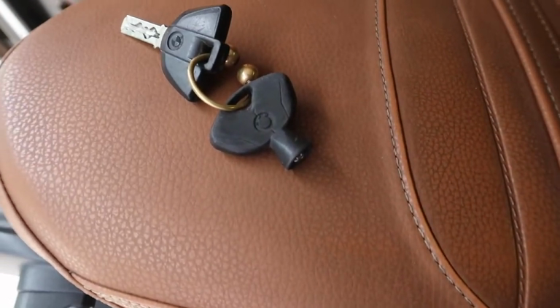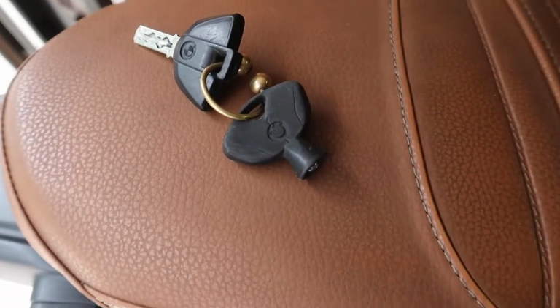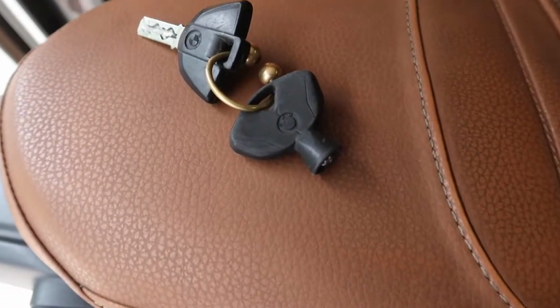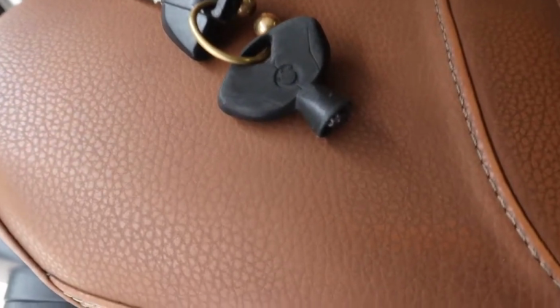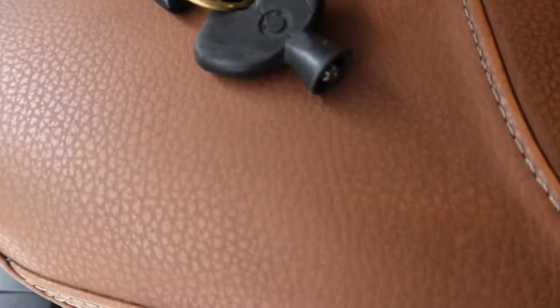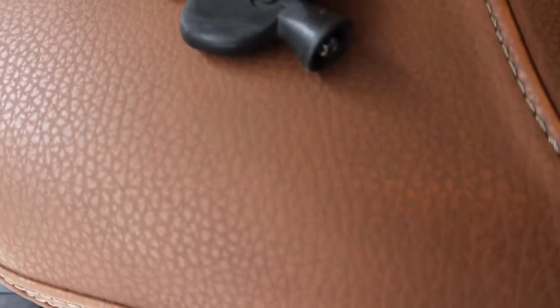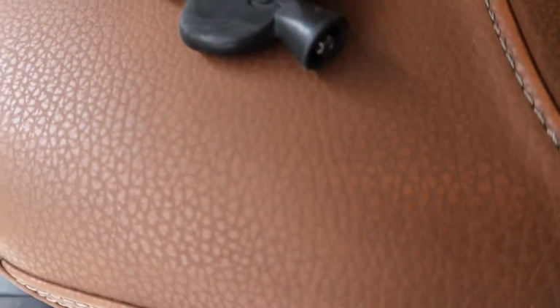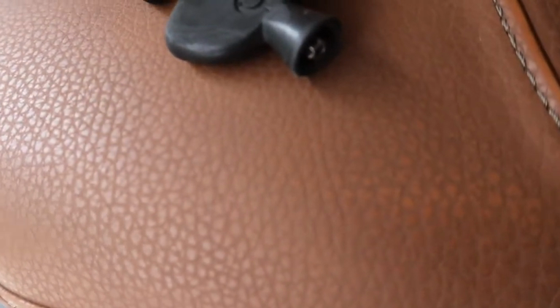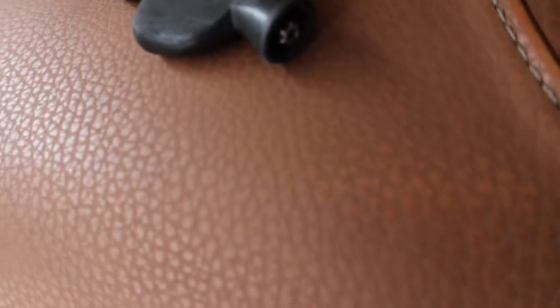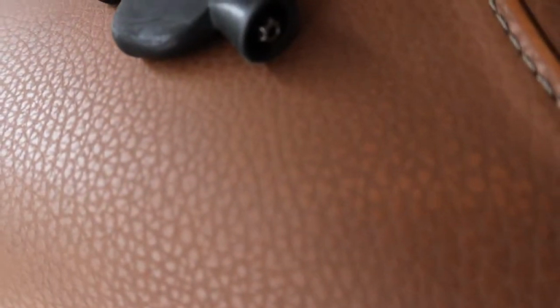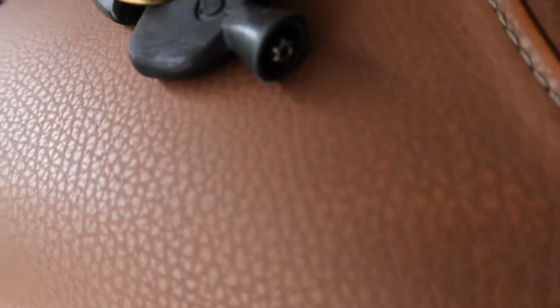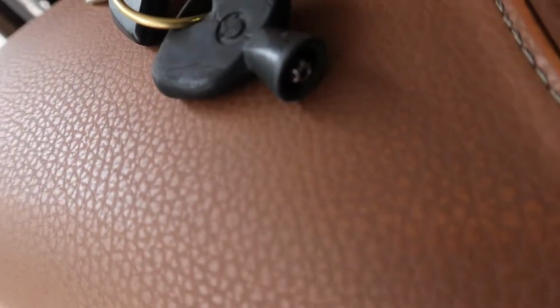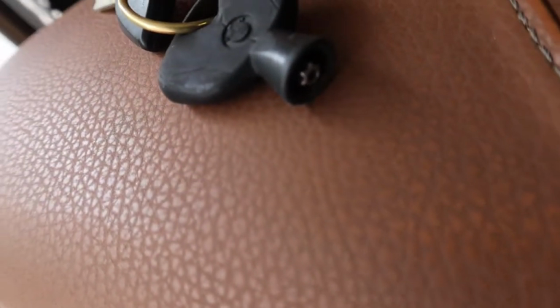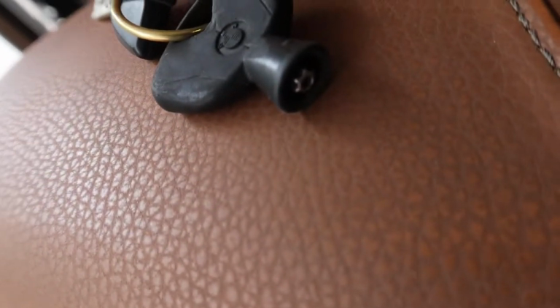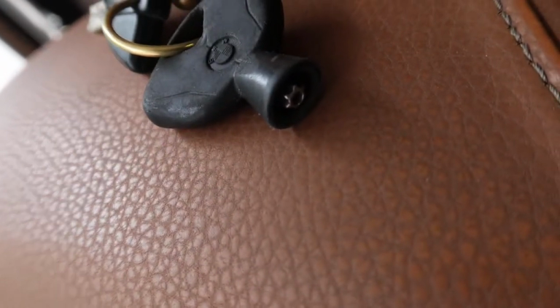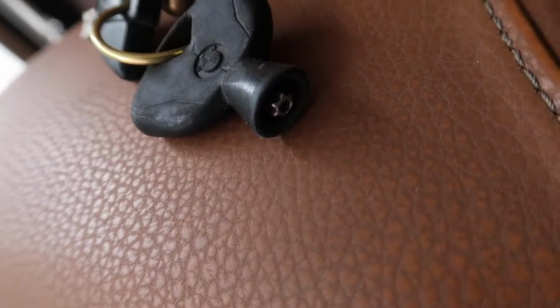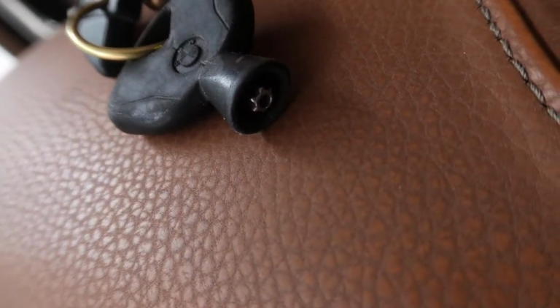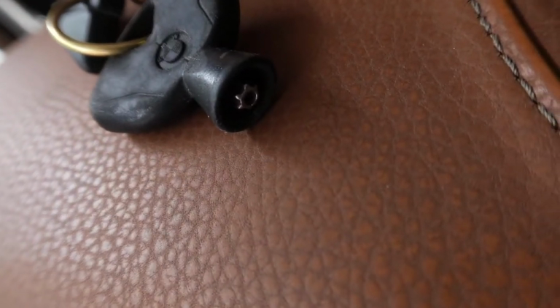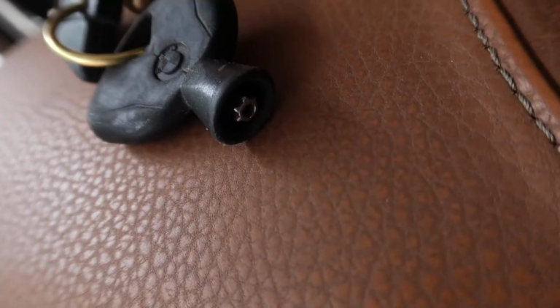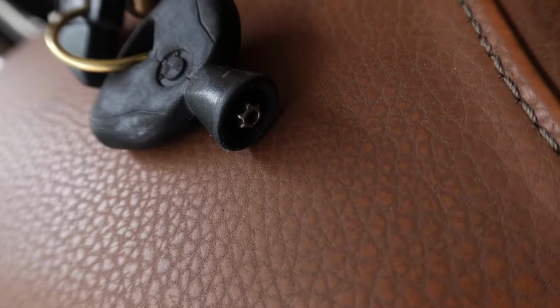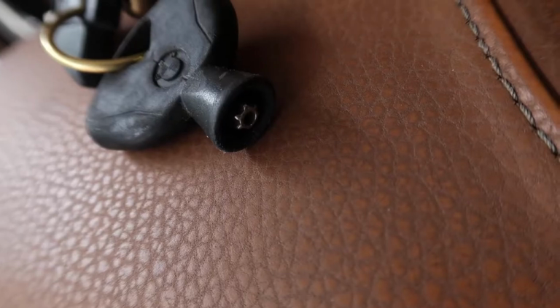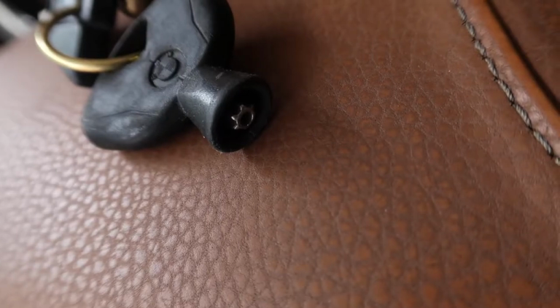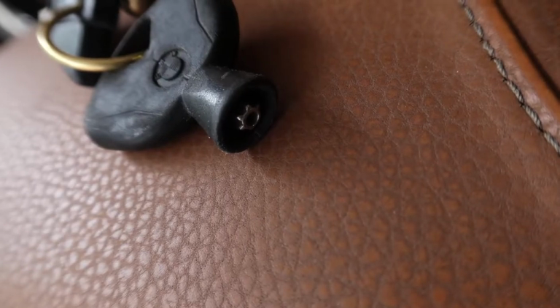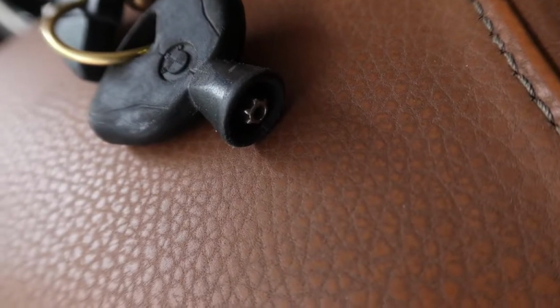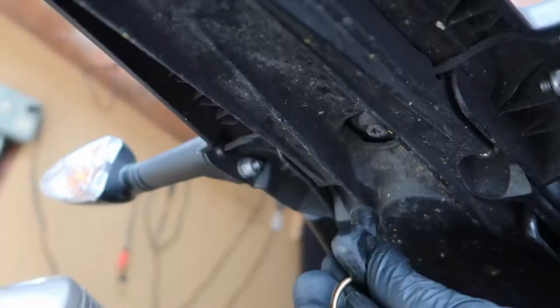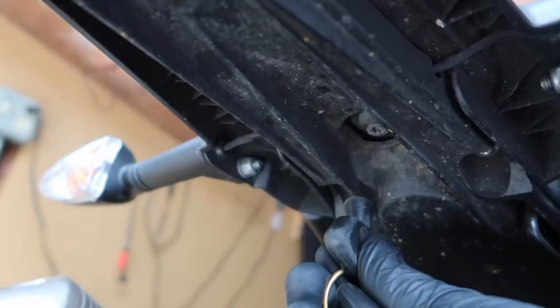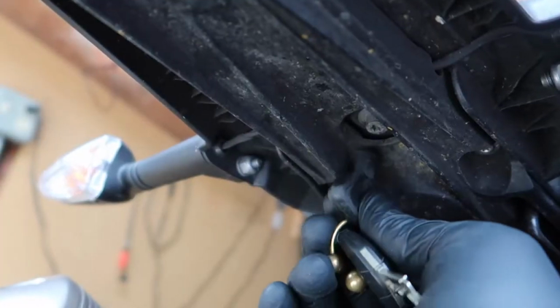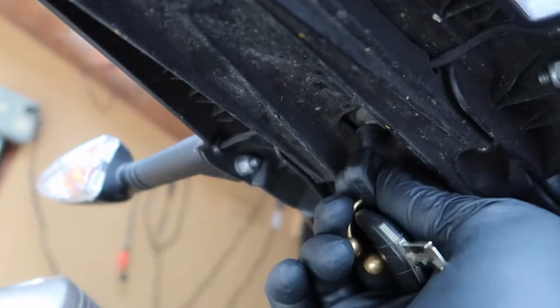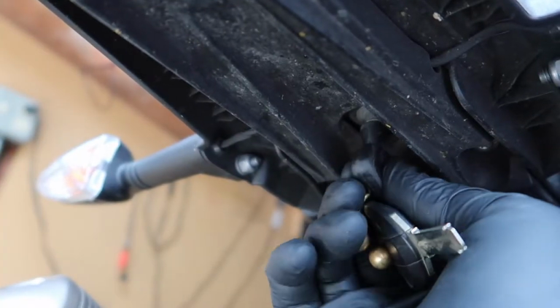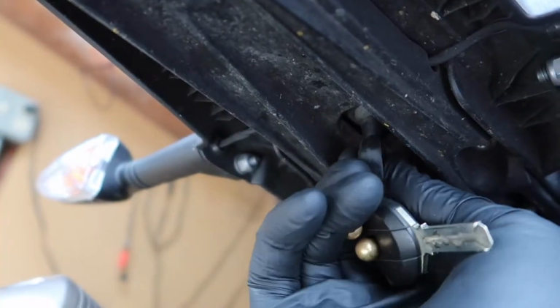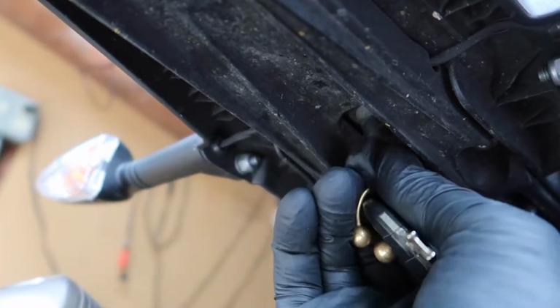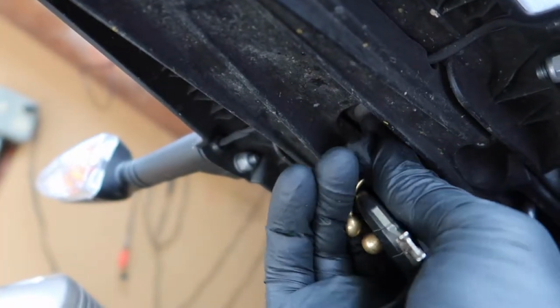In case you were wondering what this Torx bit on your key is for, it's for your seat. Go ahead and remove it.